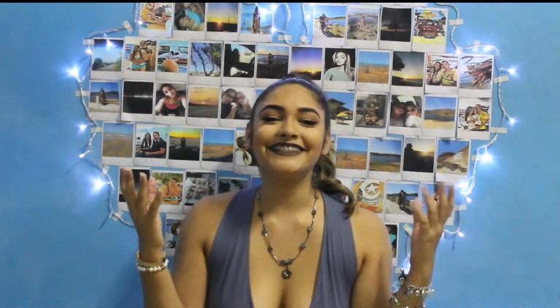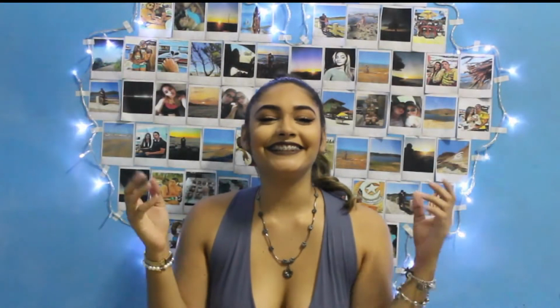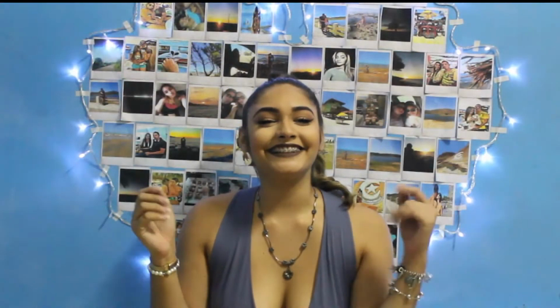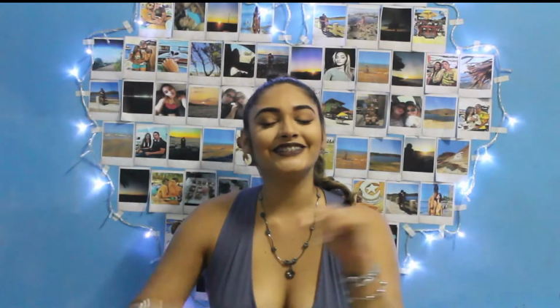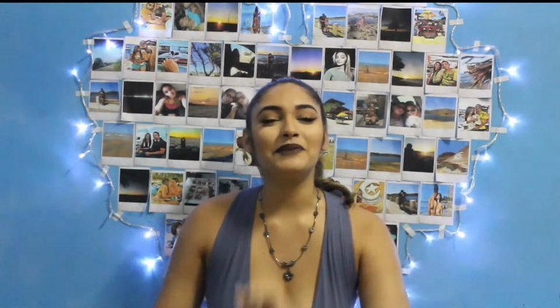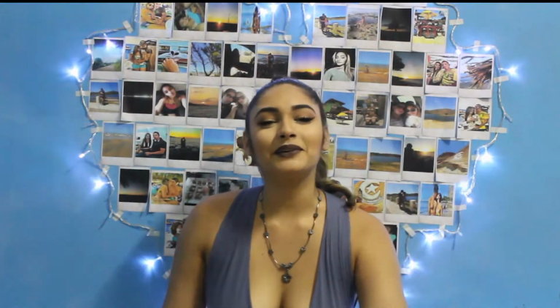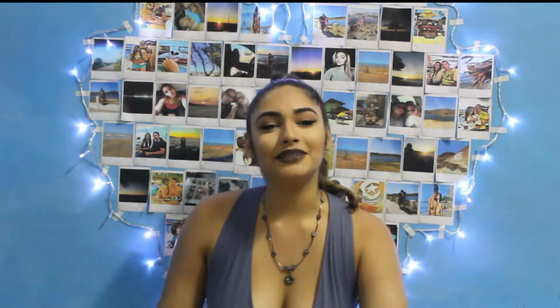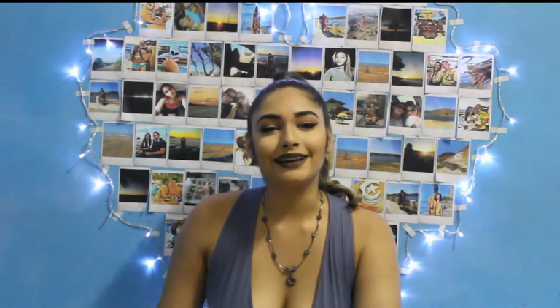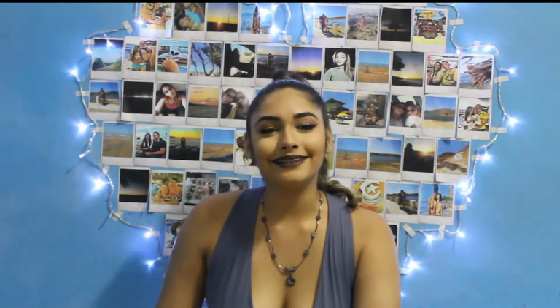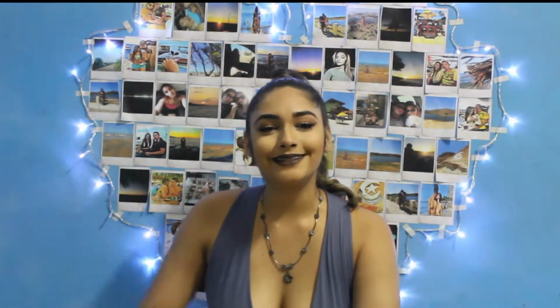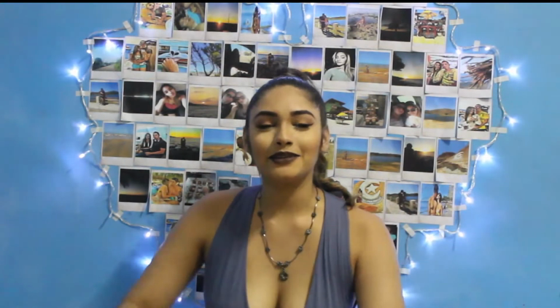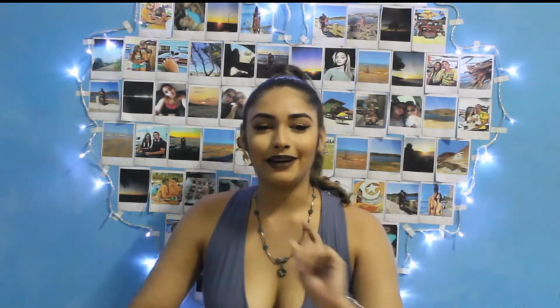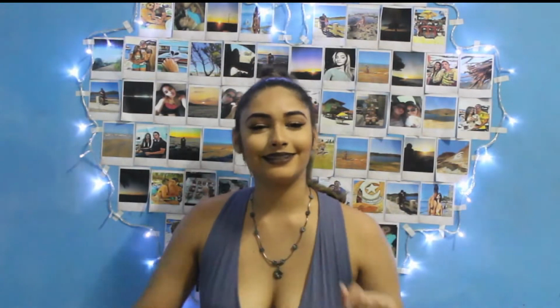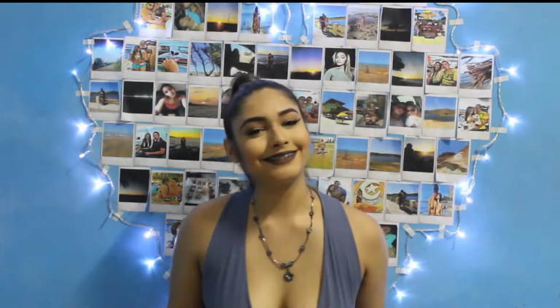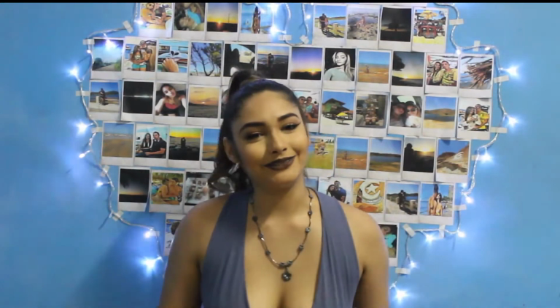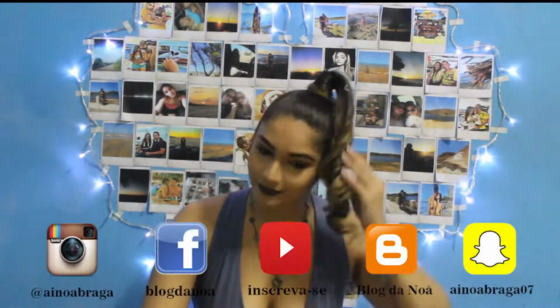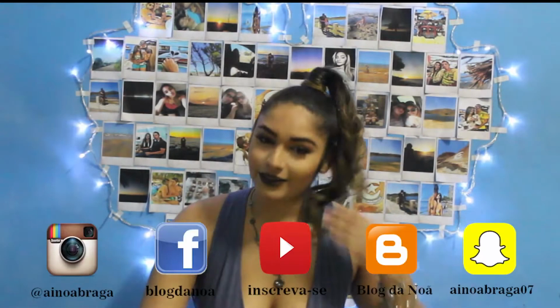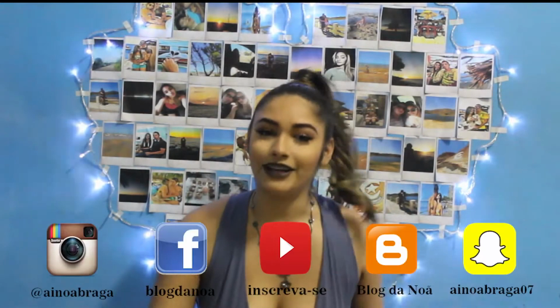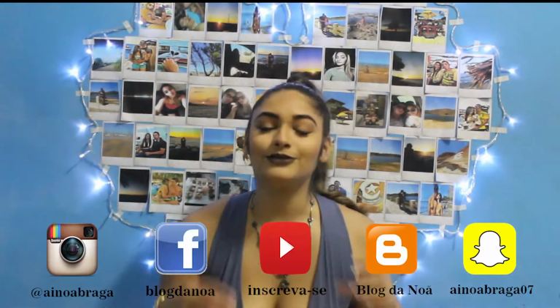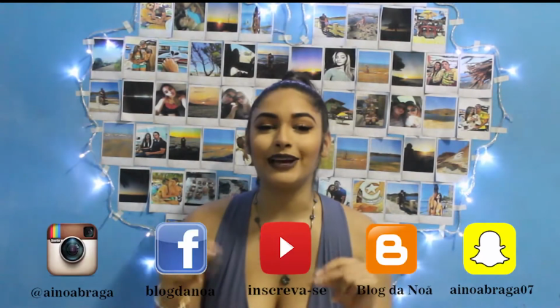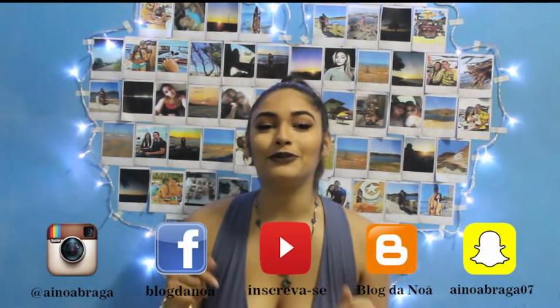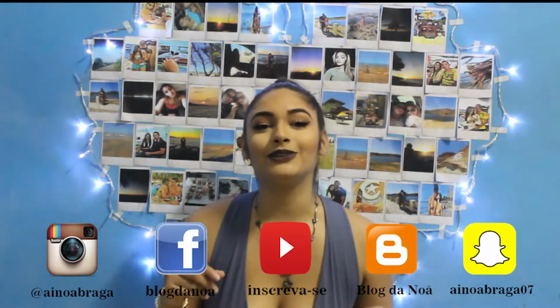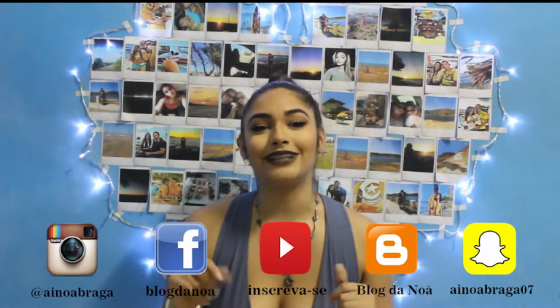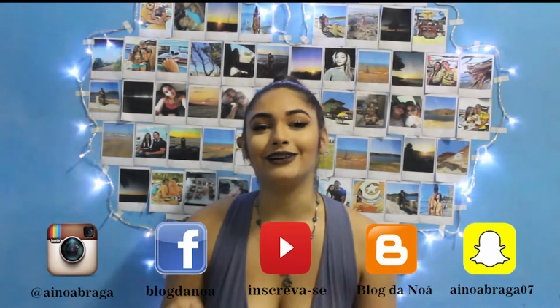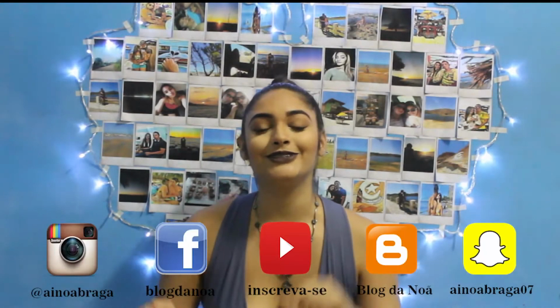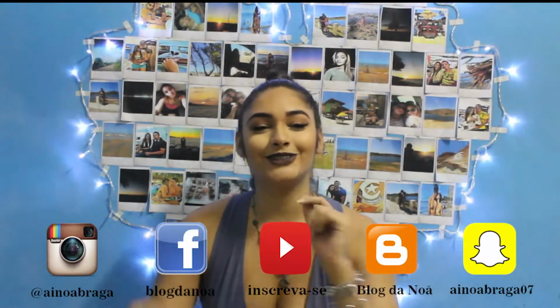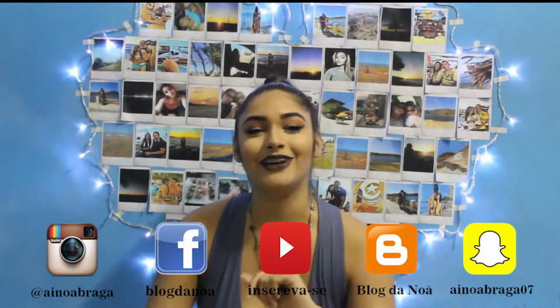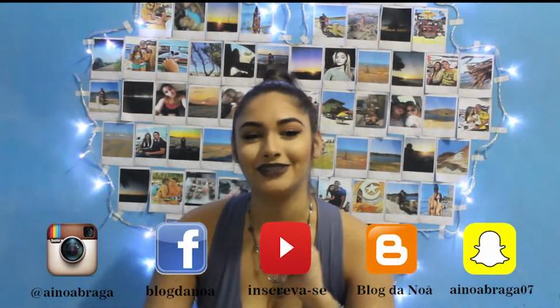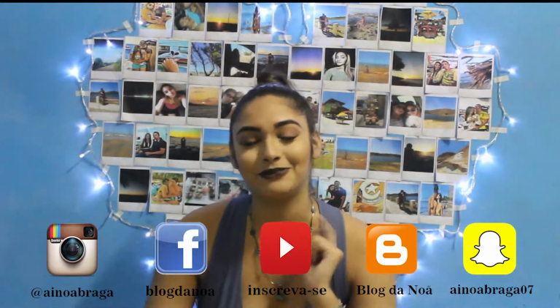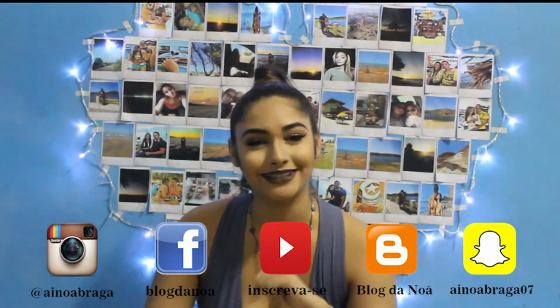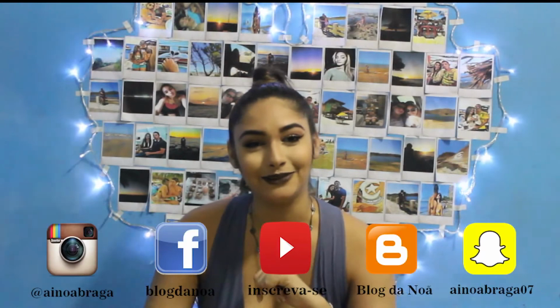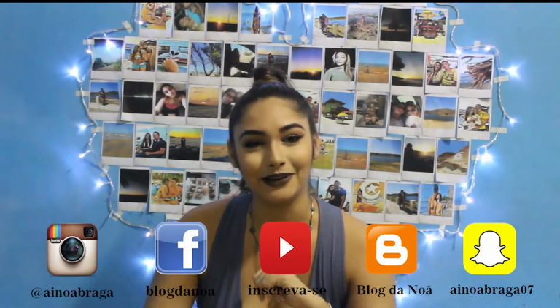Oi, florzinhas! Tudo bem com vocês? Eu espero que sim! Faz um tempo que eu não trago Do It Yourself aqui pro canal.